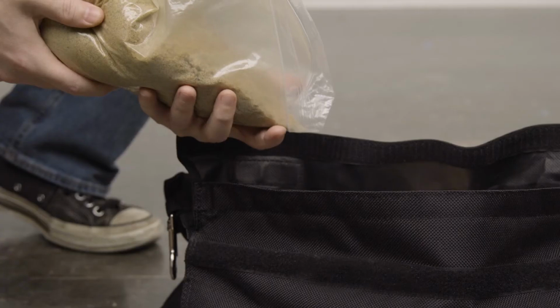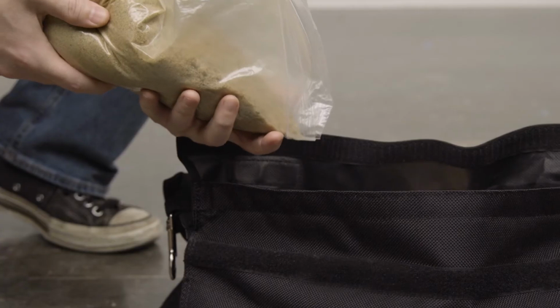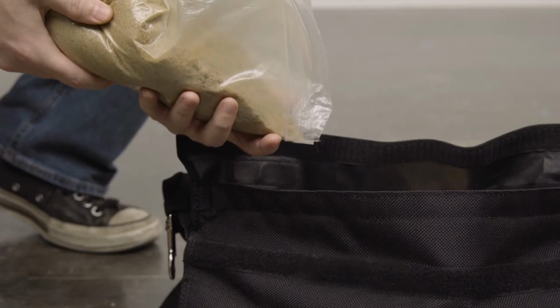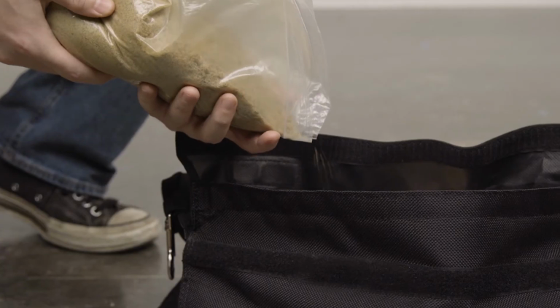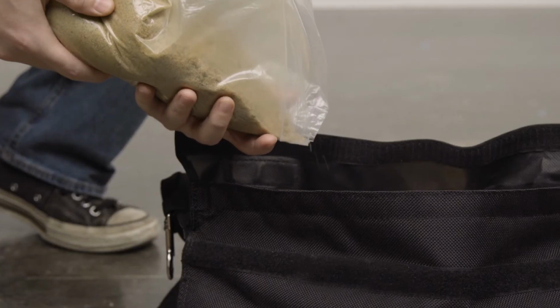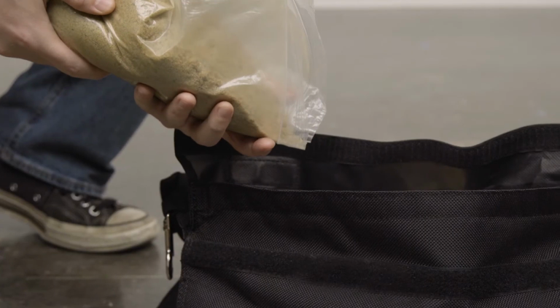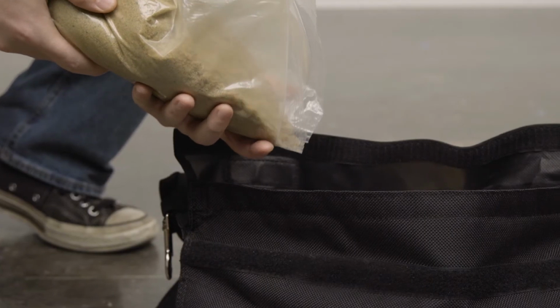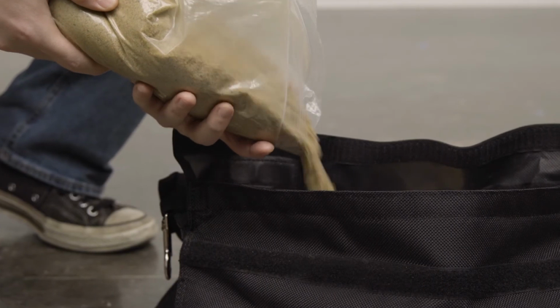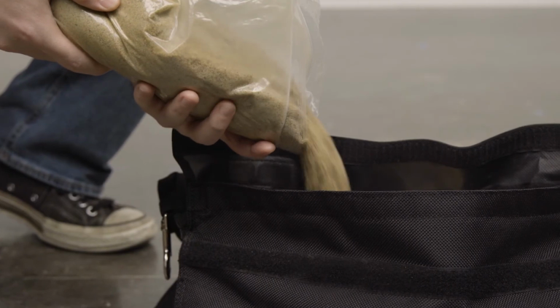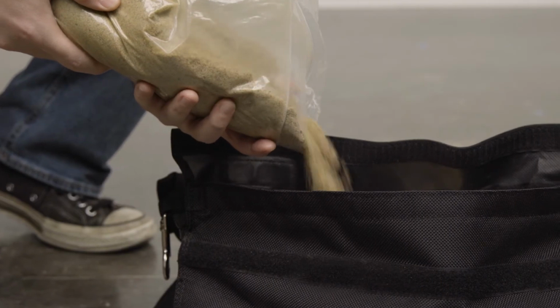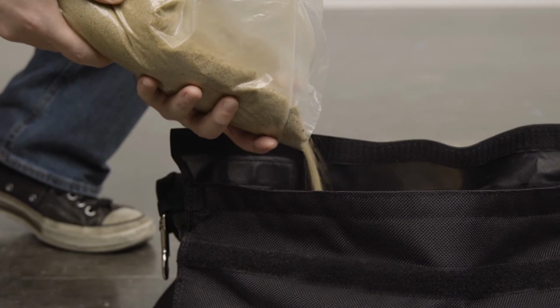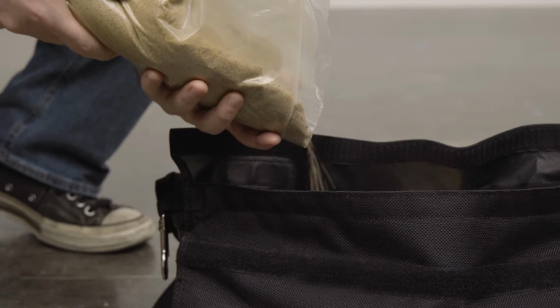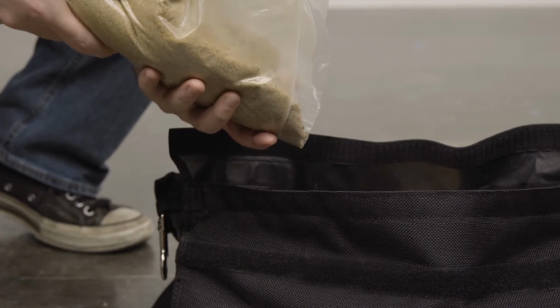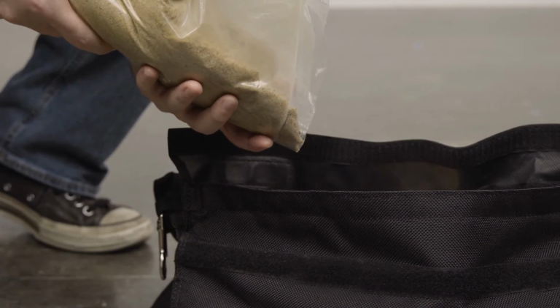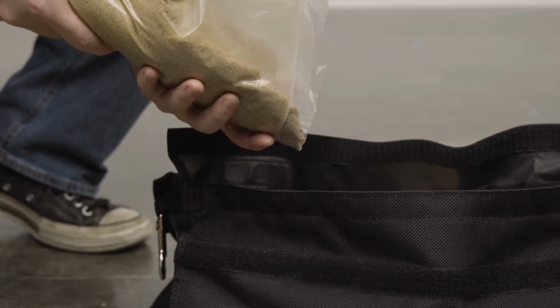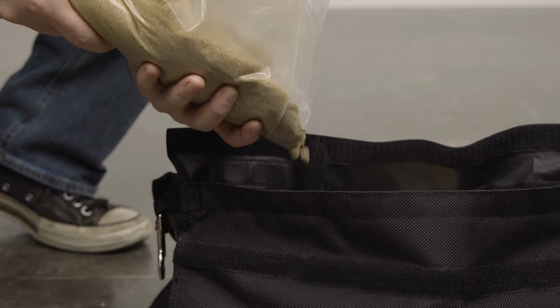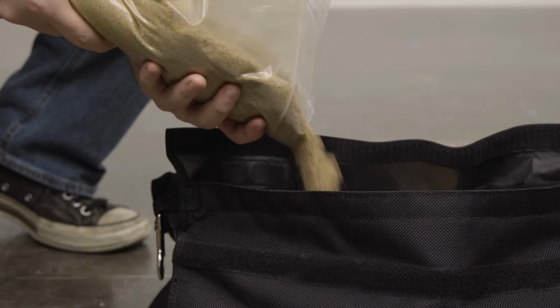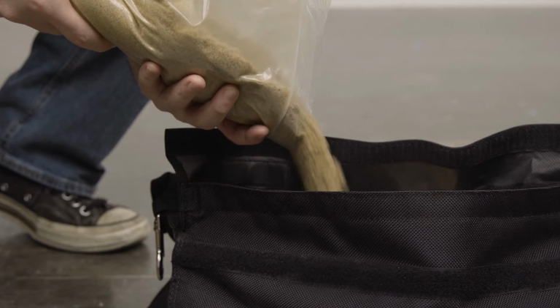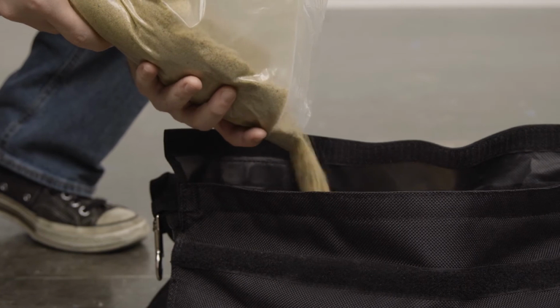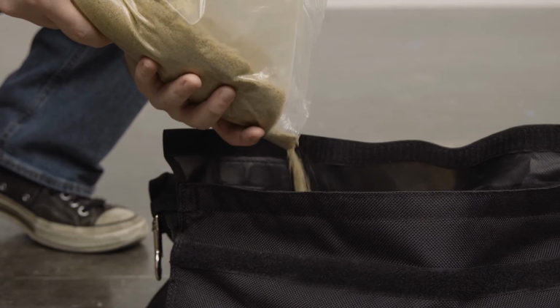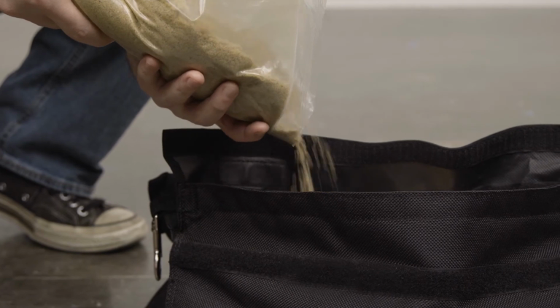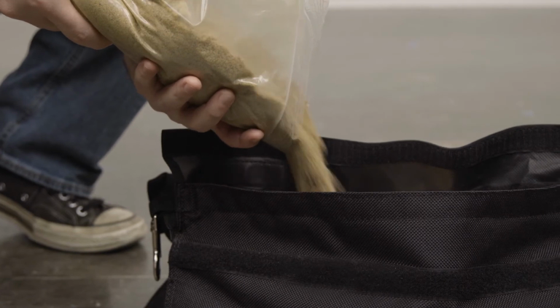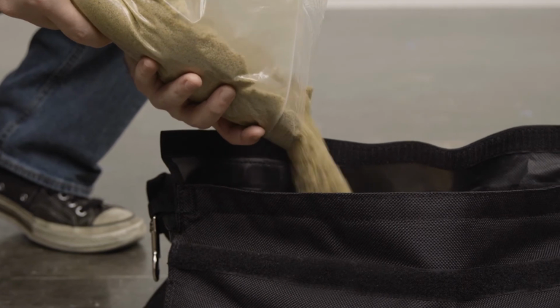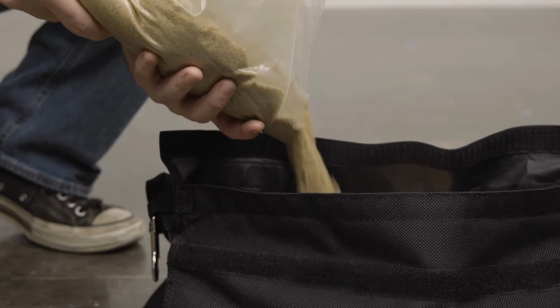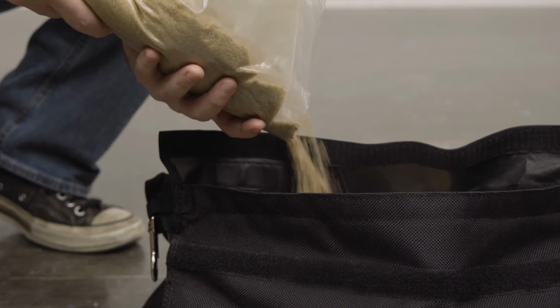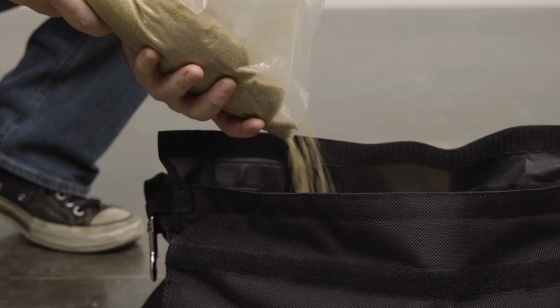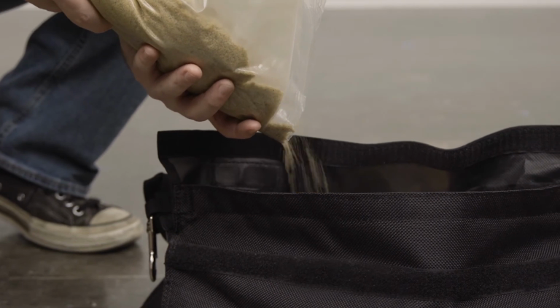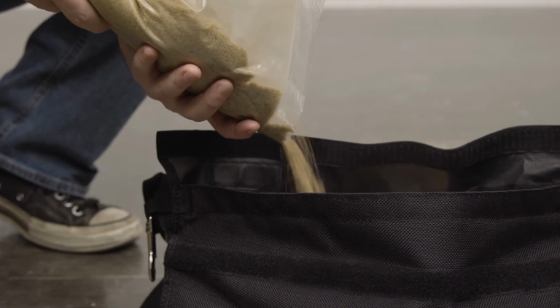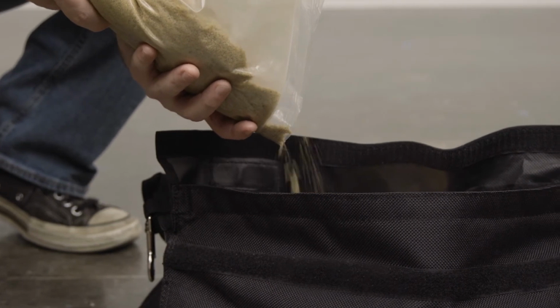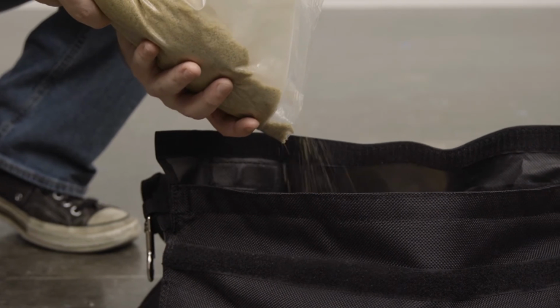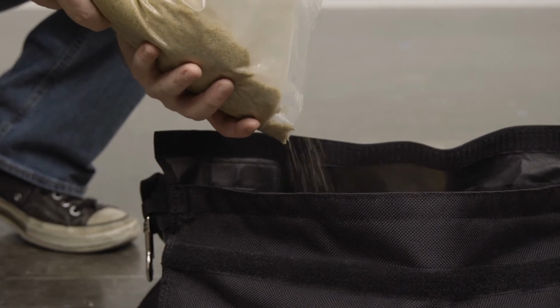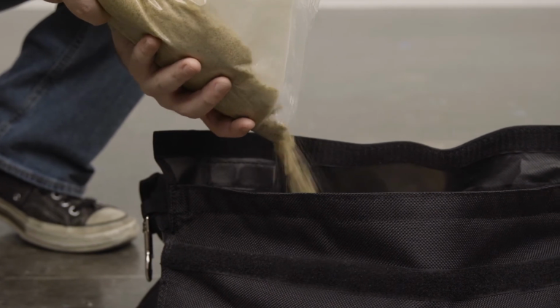The sandbags come empty for ease of transport. Just fill it with your favorite material — sand, shot, etc.